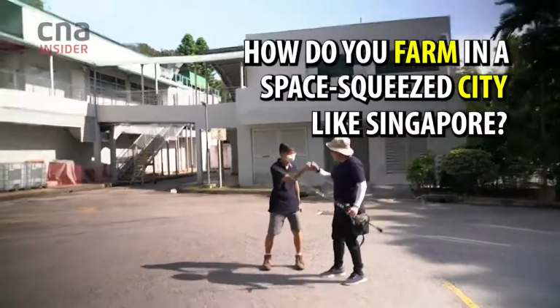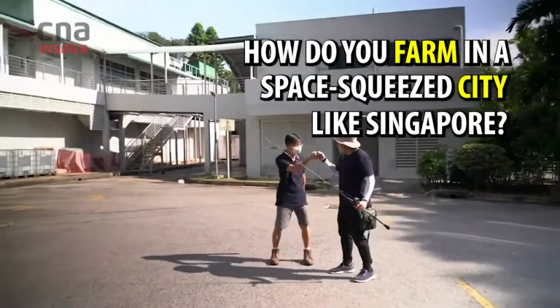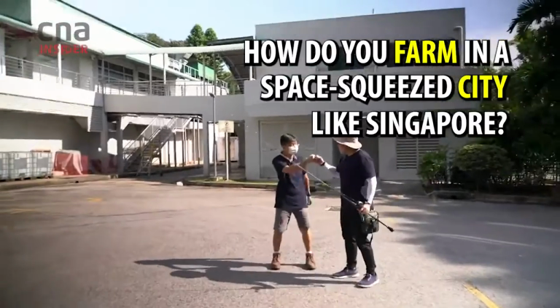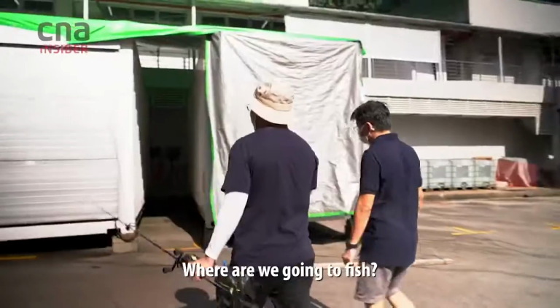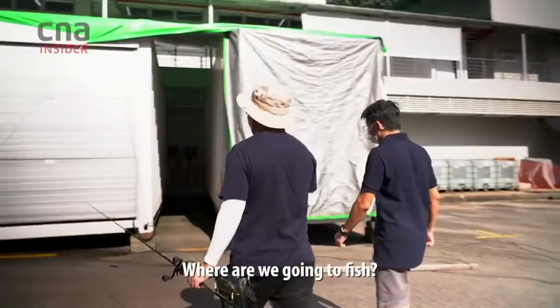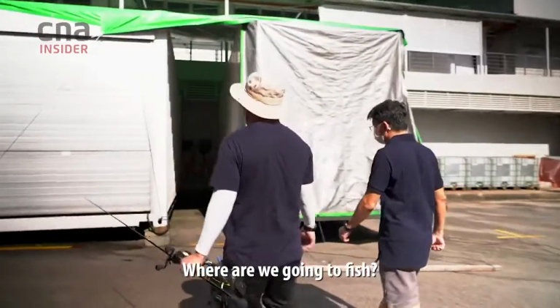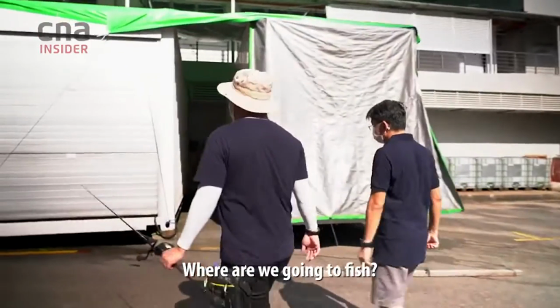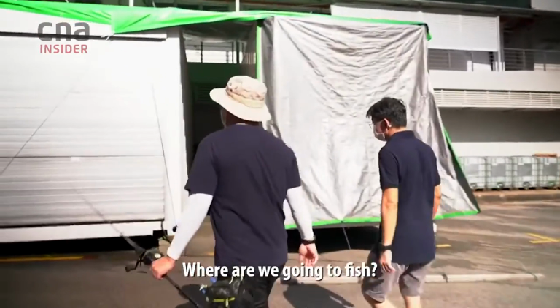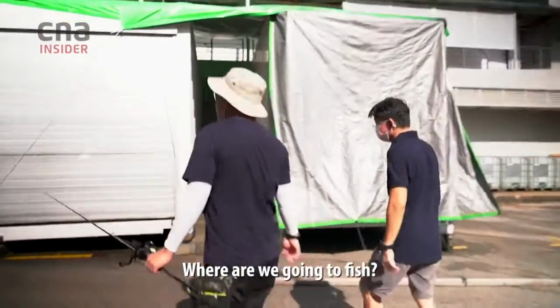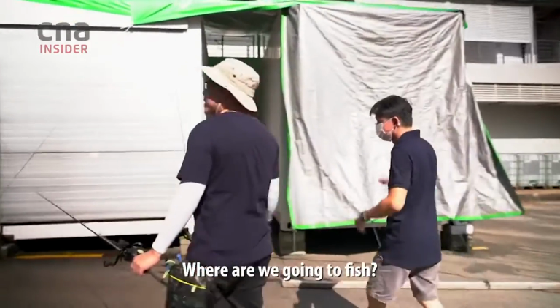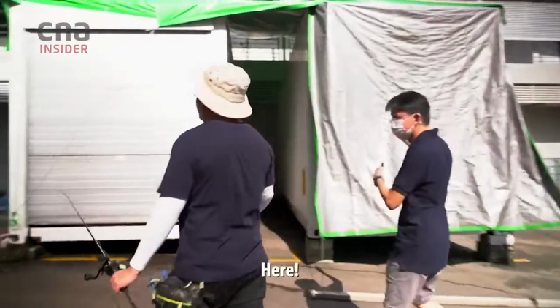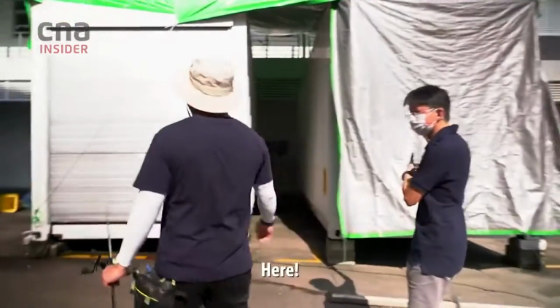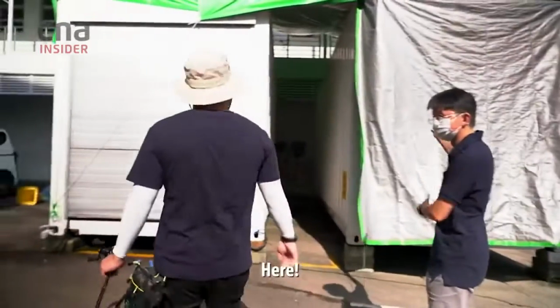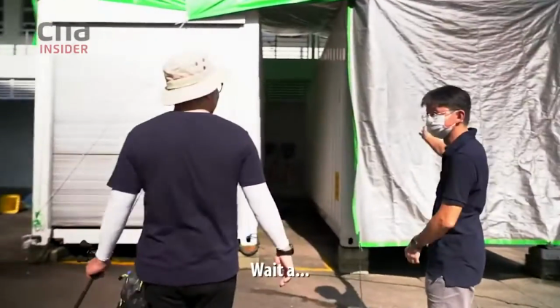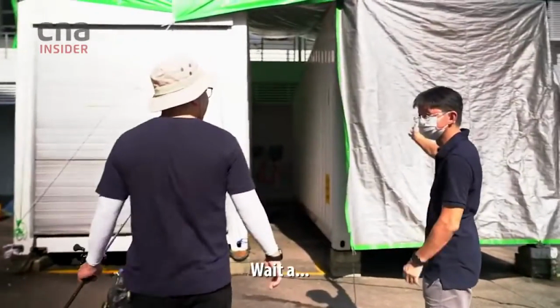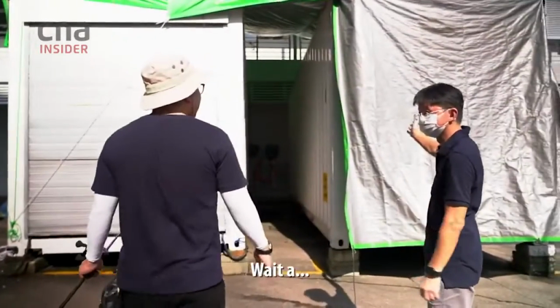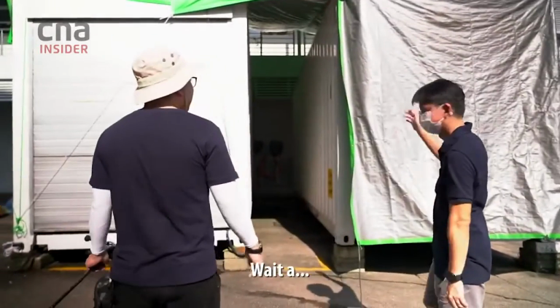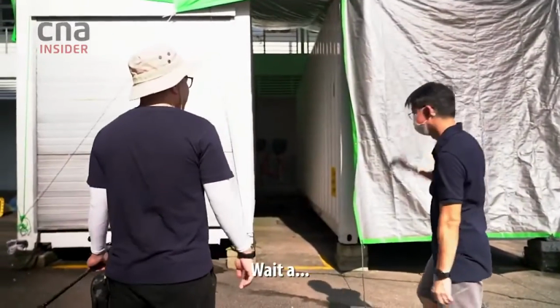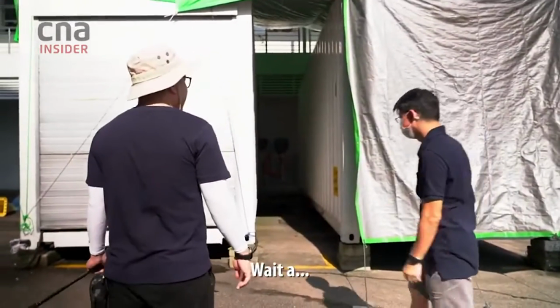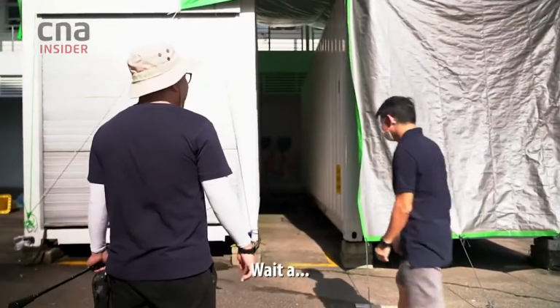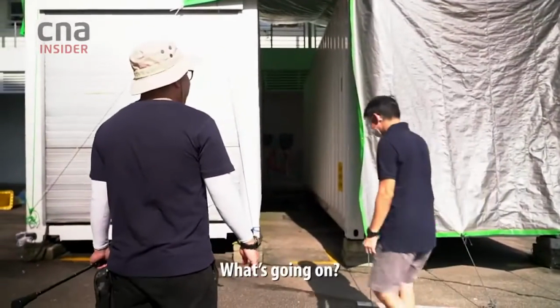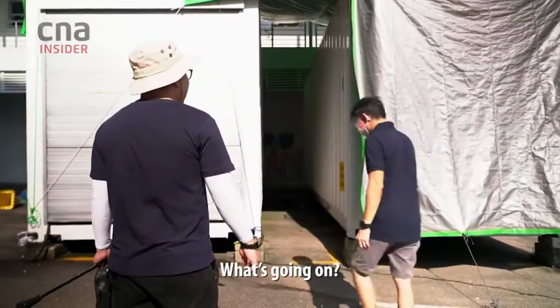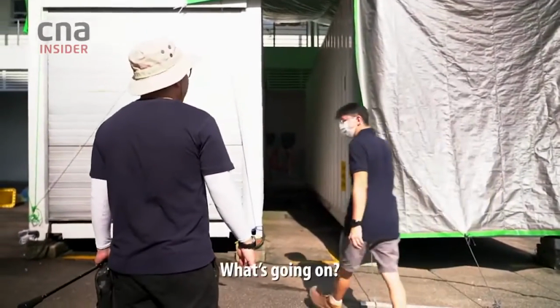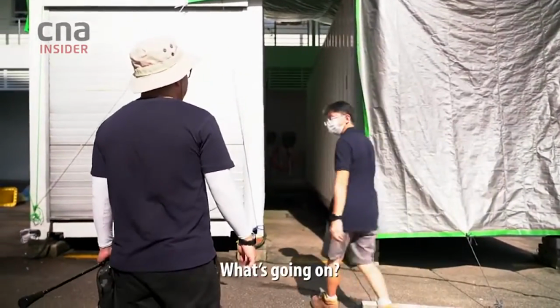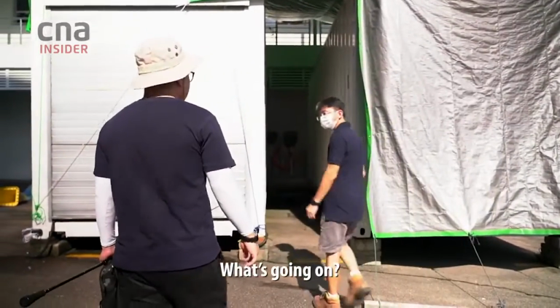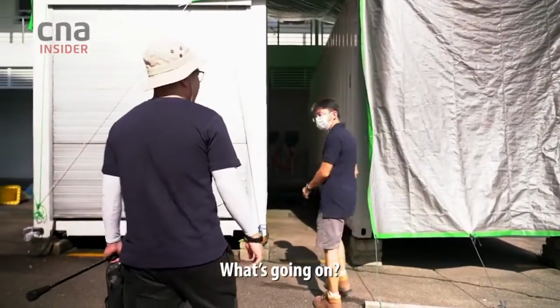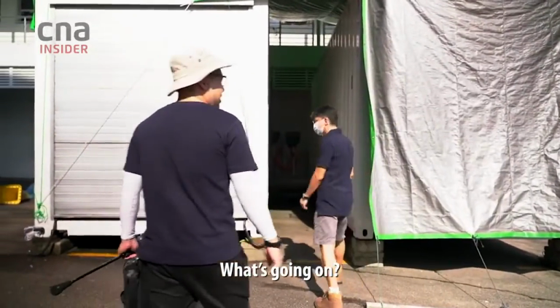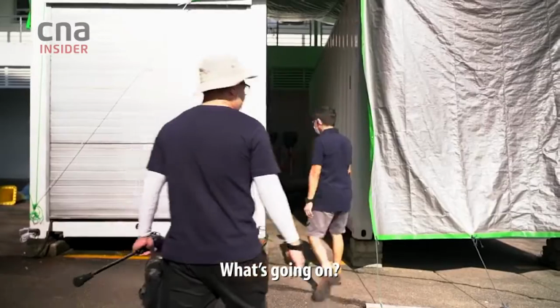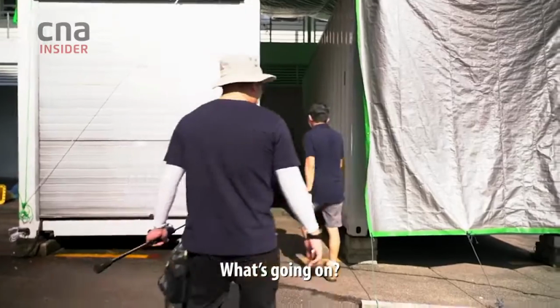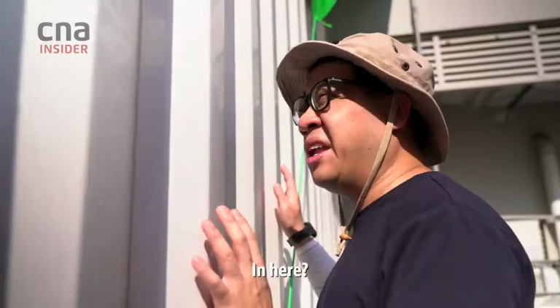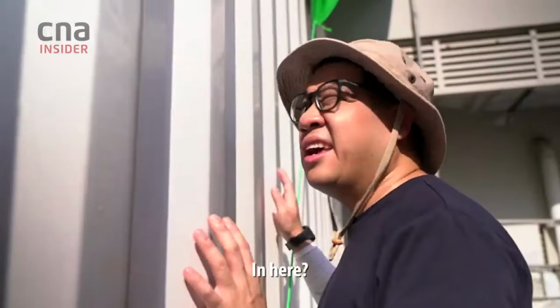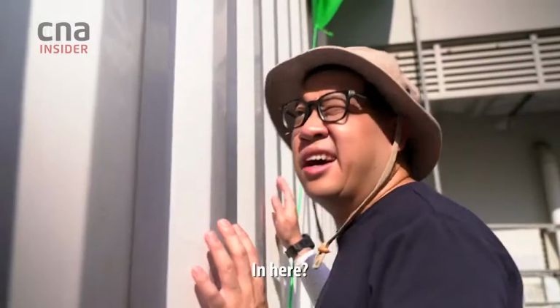Where are we going to fish? Here! What's going on? In here!